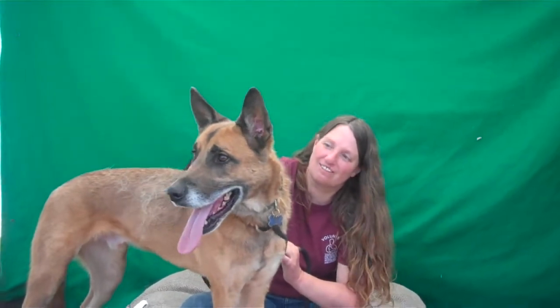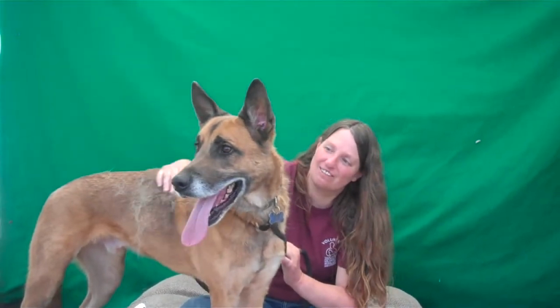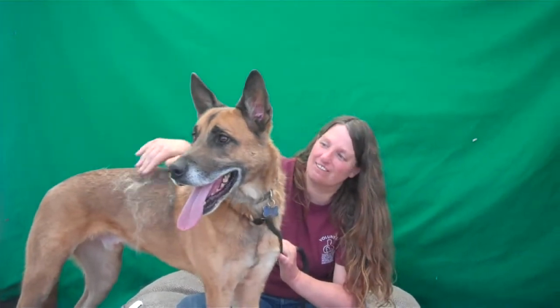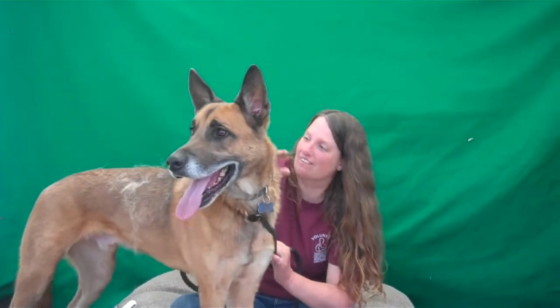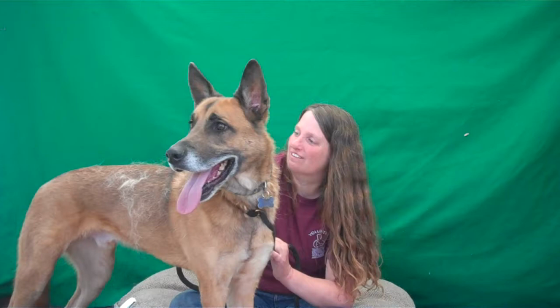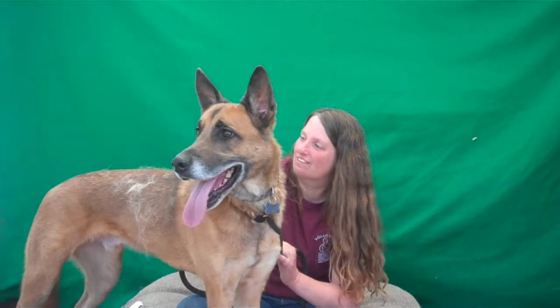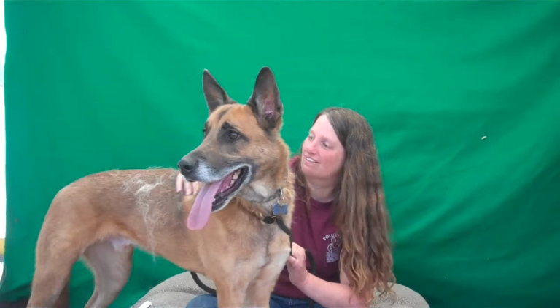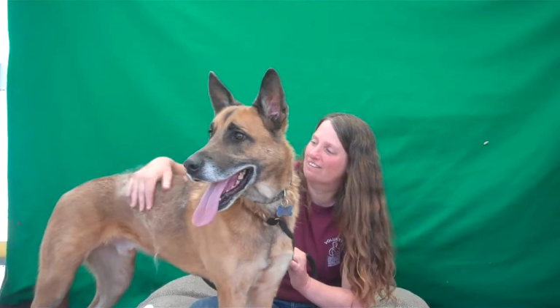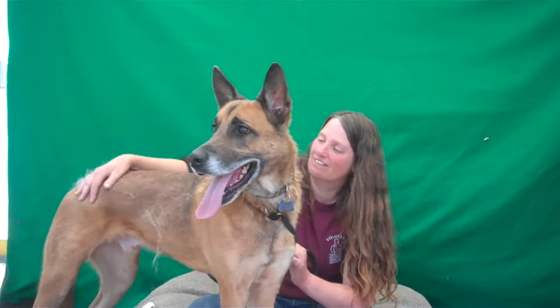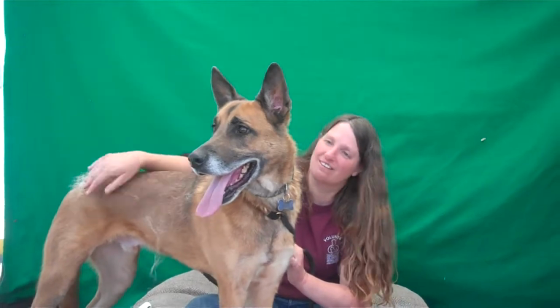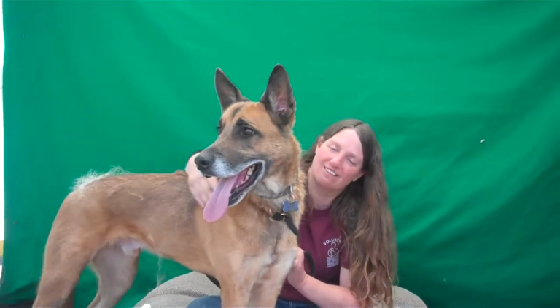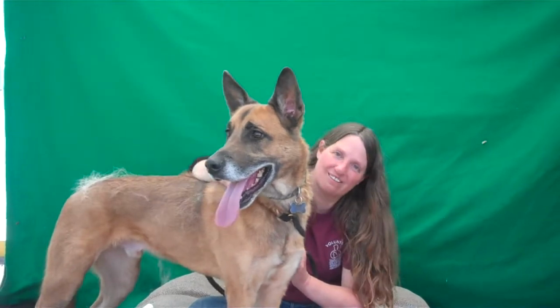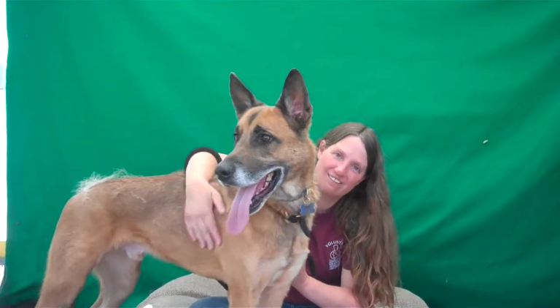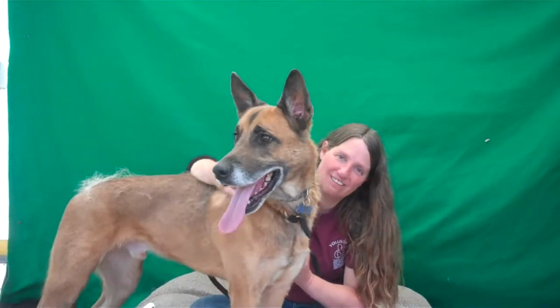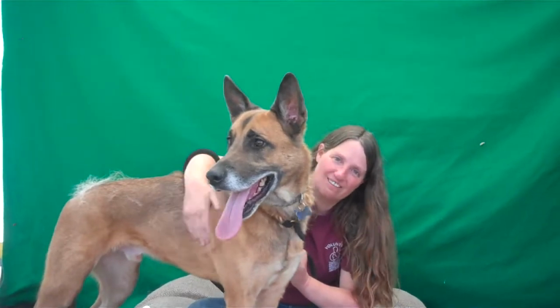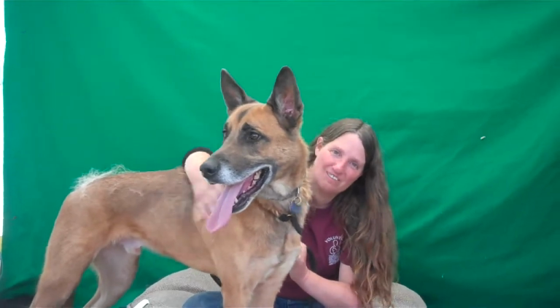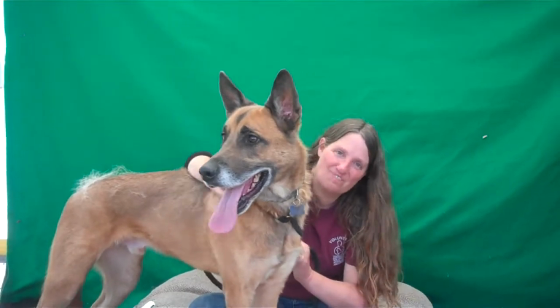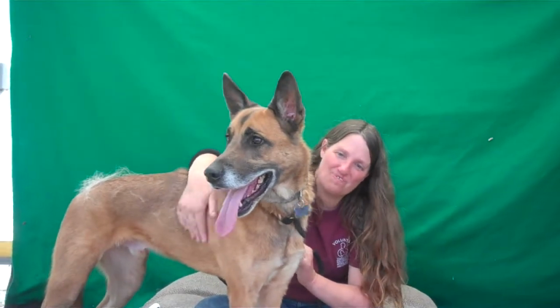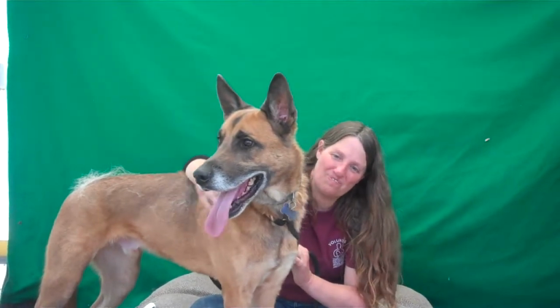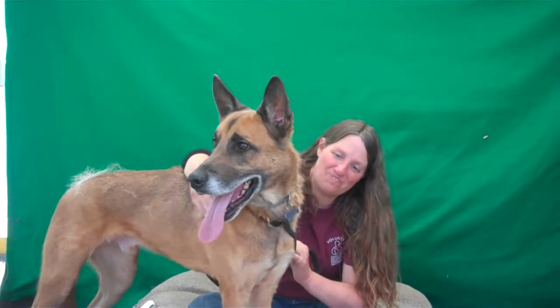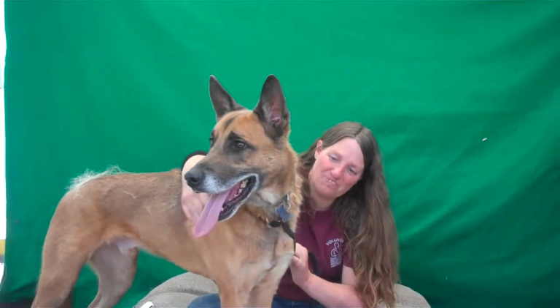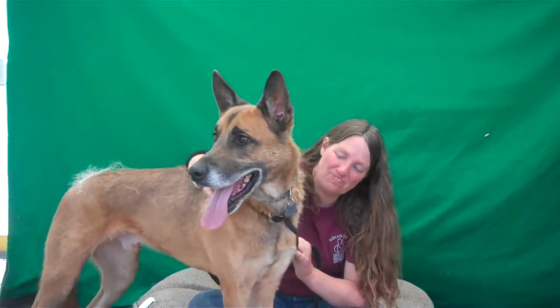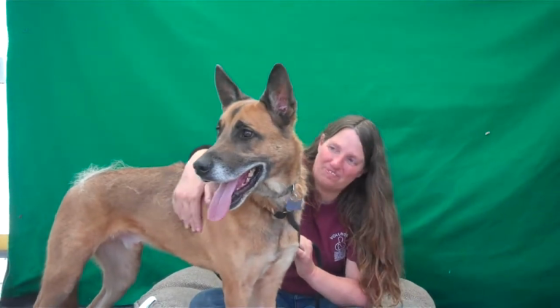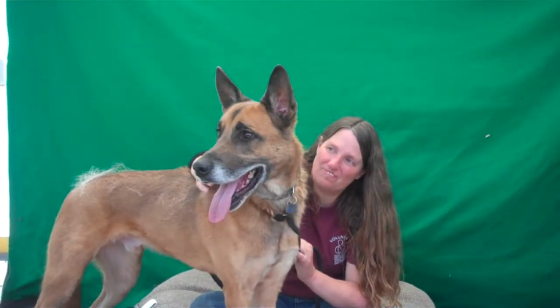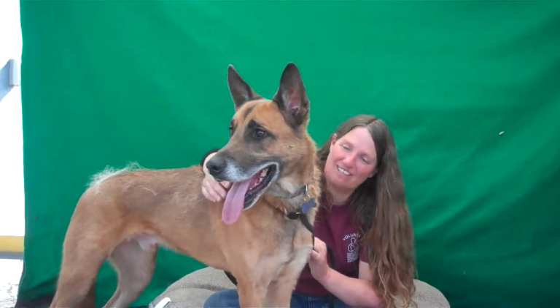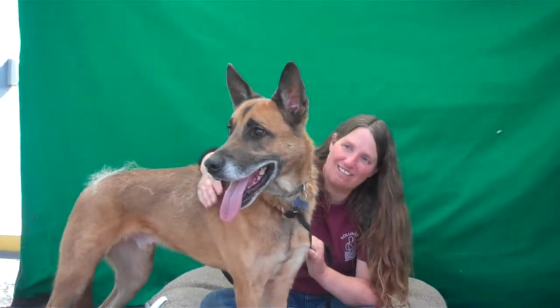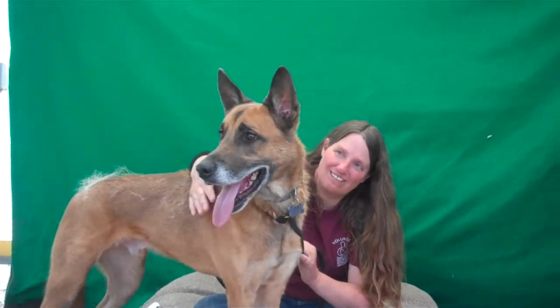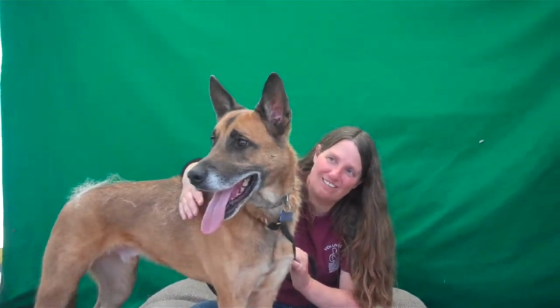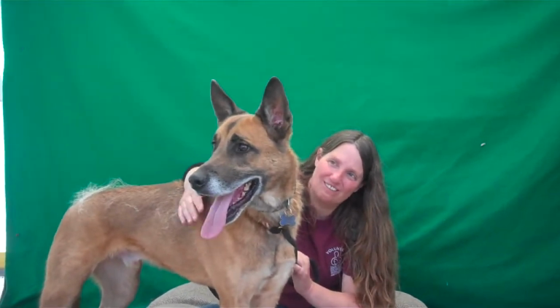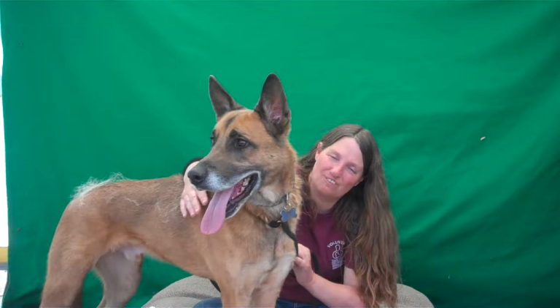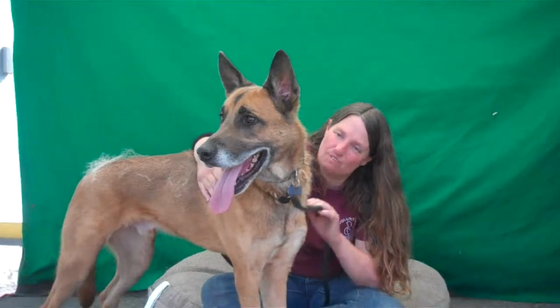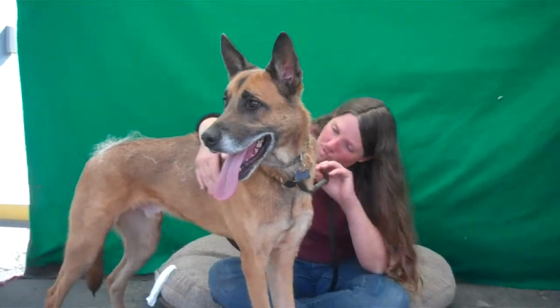He's about three years old. He came into the shelter as an owner surrender on November 4th. They didn't give a reason.